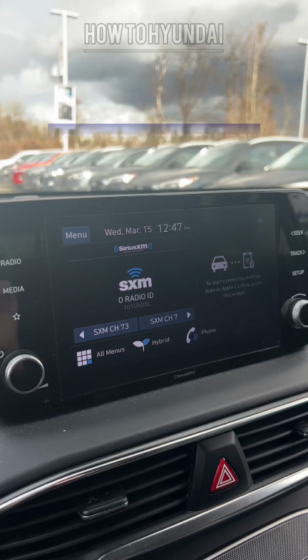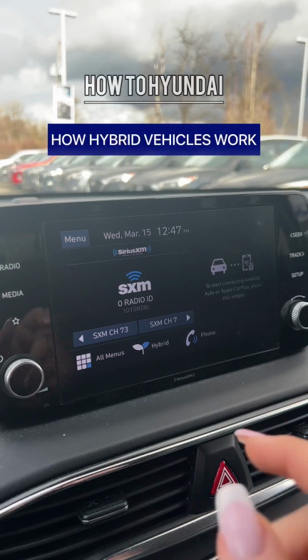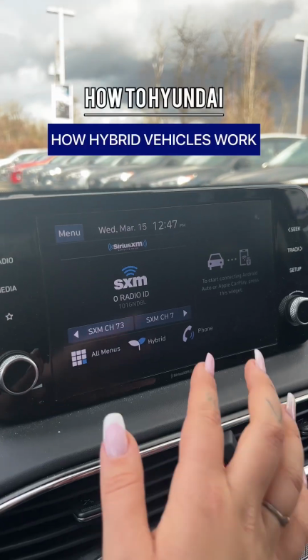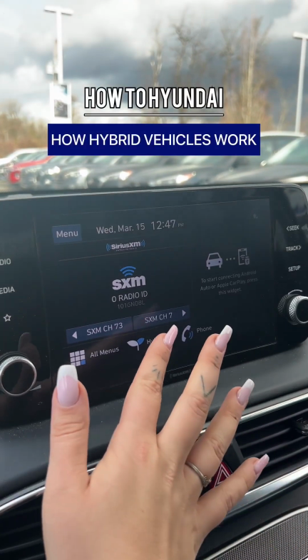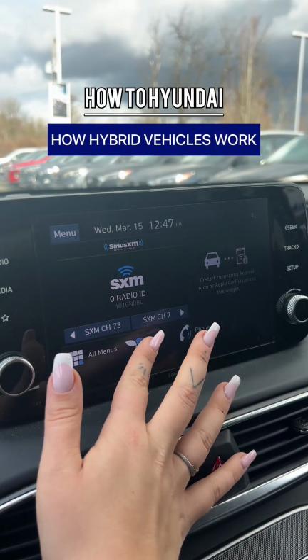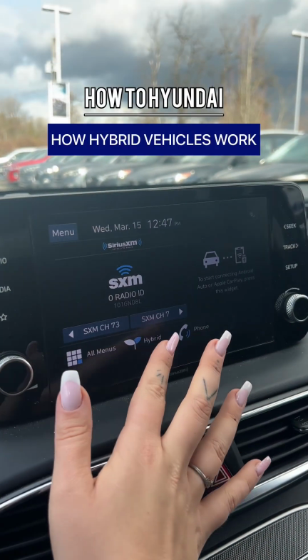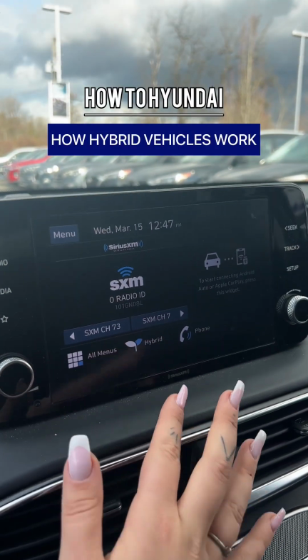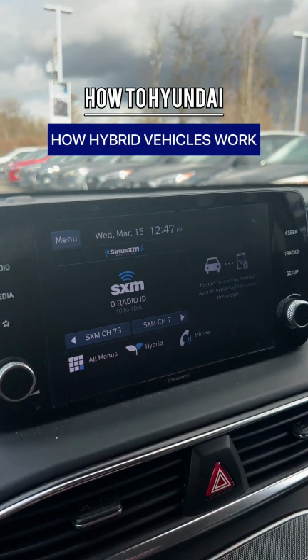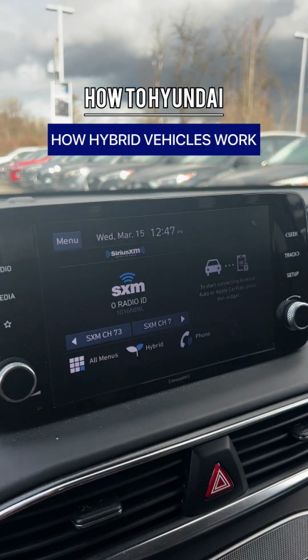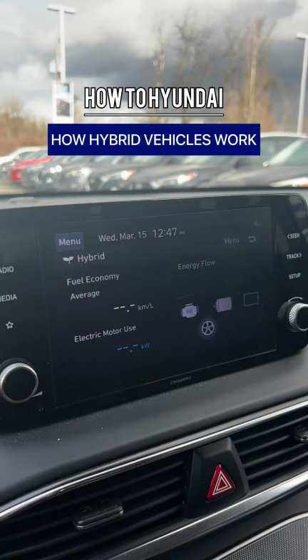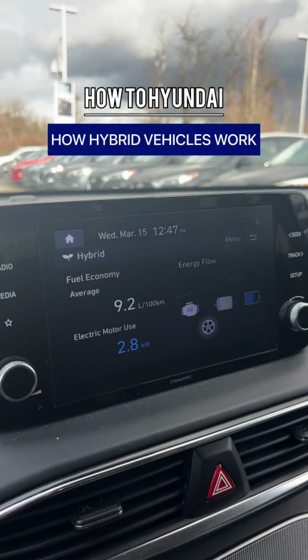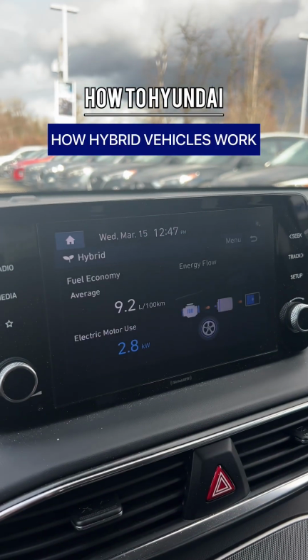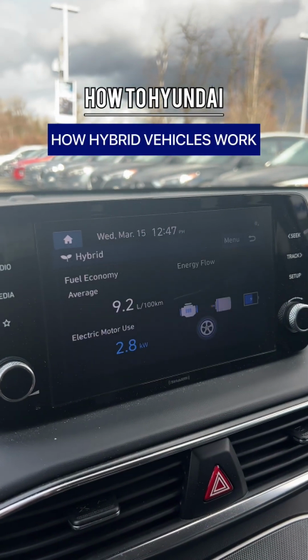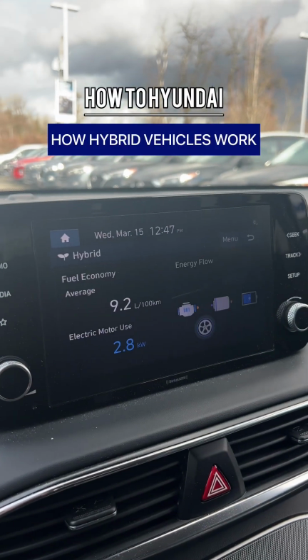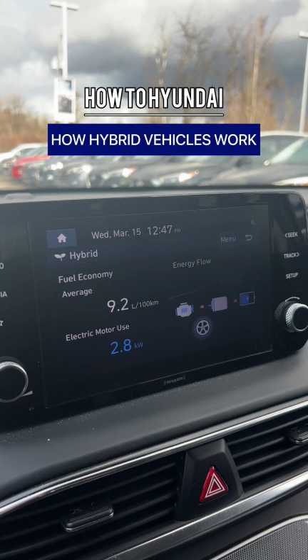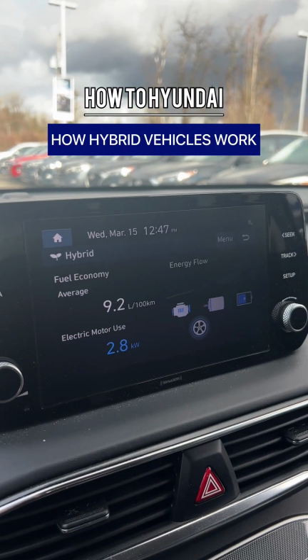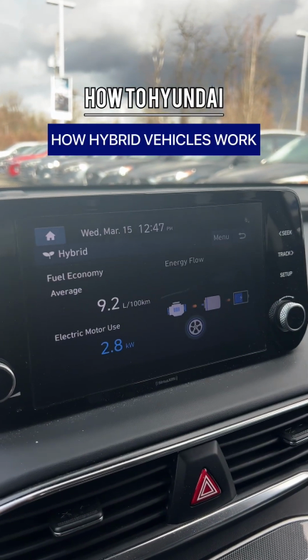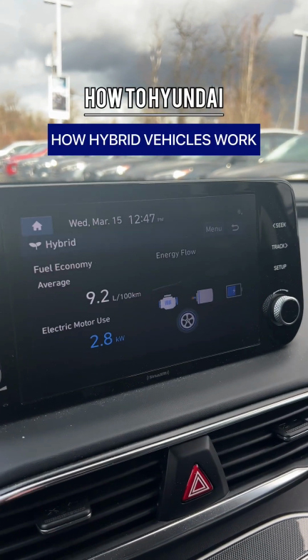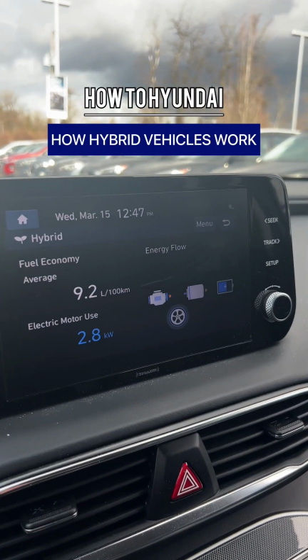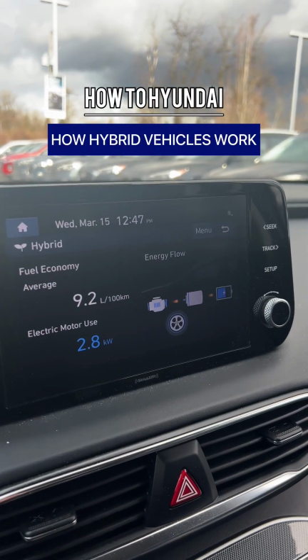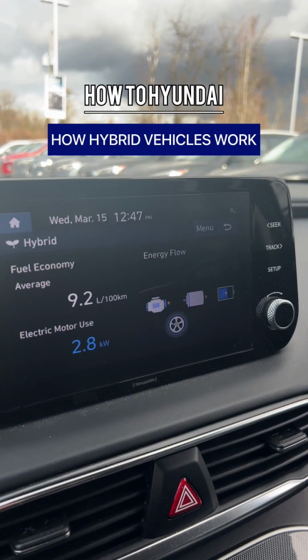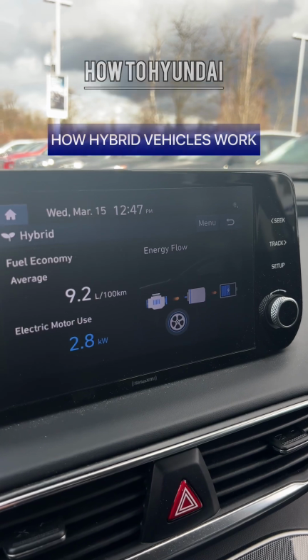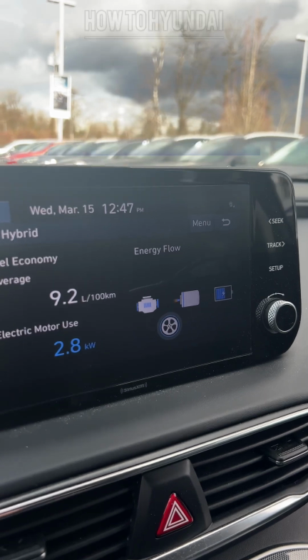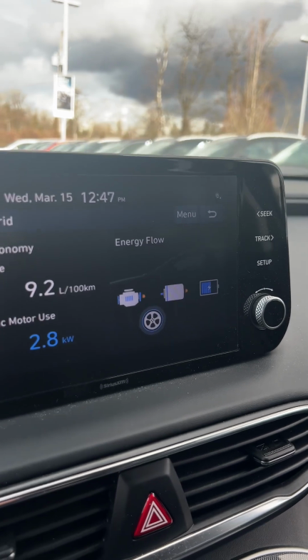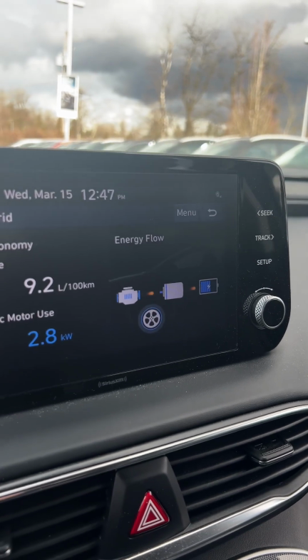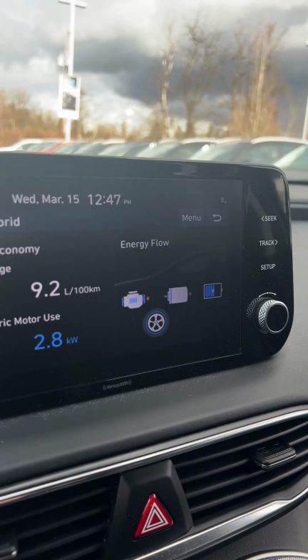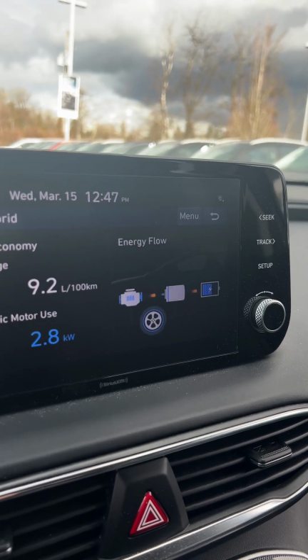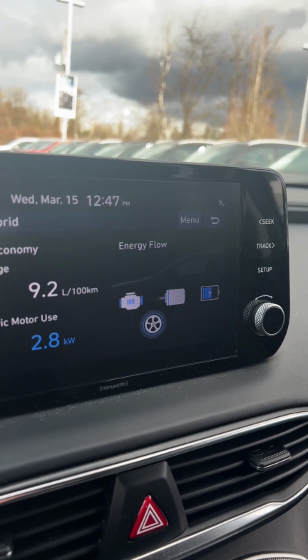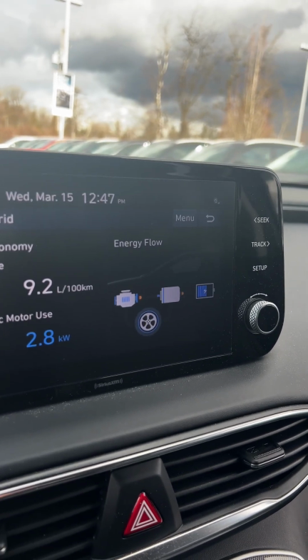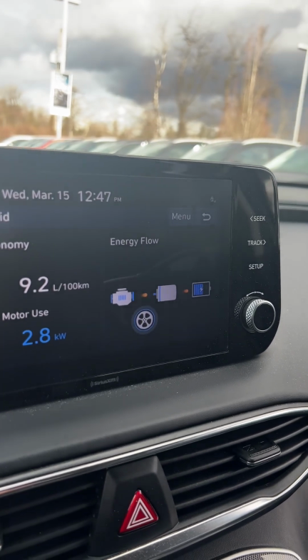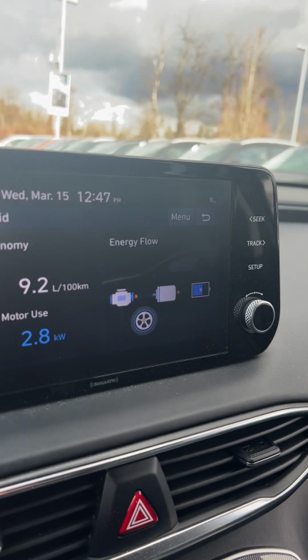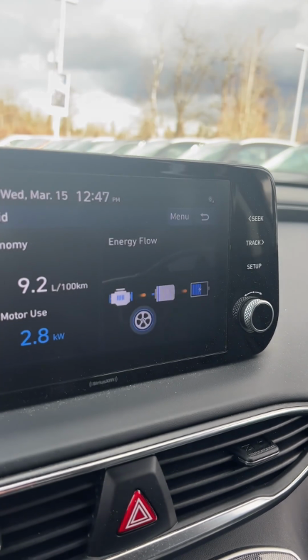Did you know that in your hybrid vehicle, there are many different ways that energy flows in your vehicle? Today, we're looking at the Santa Fe hybrid.